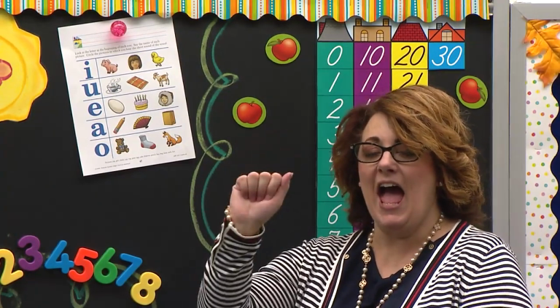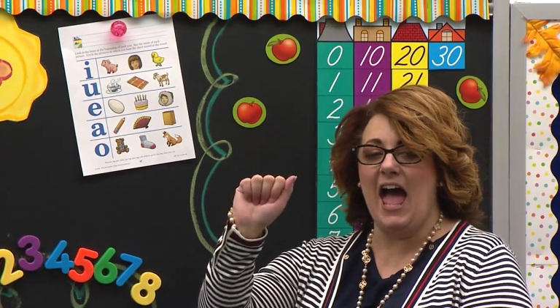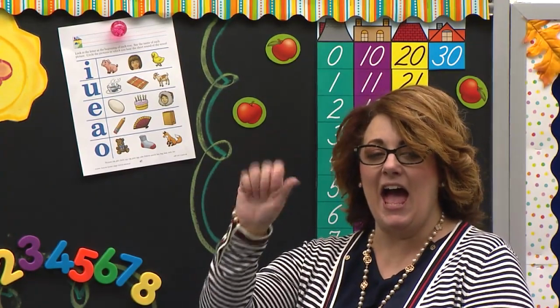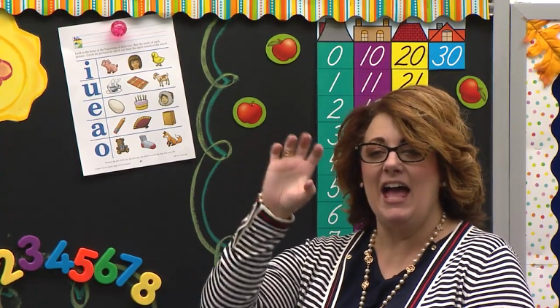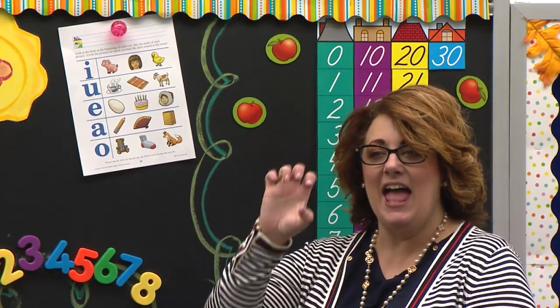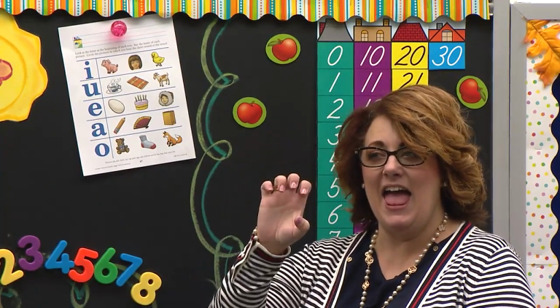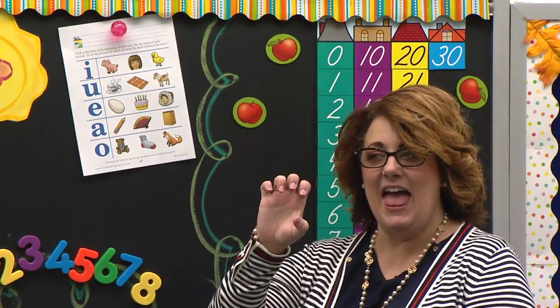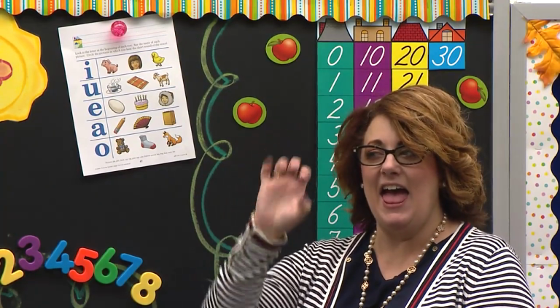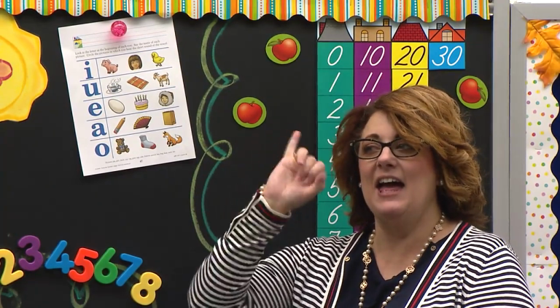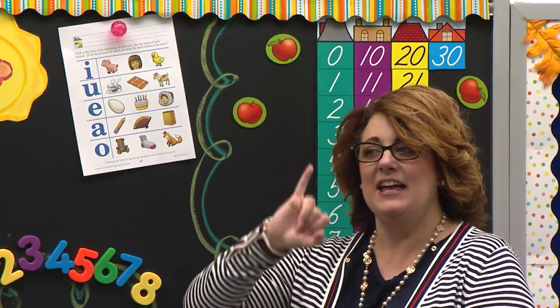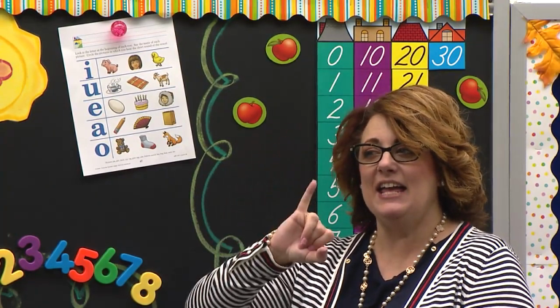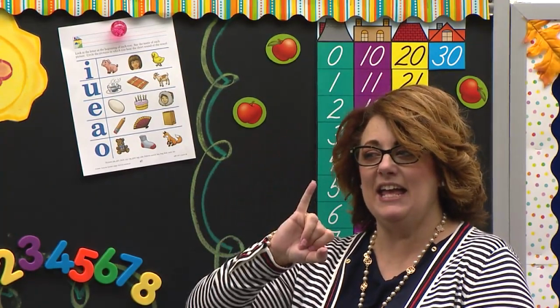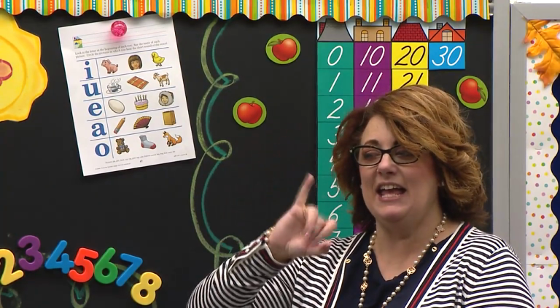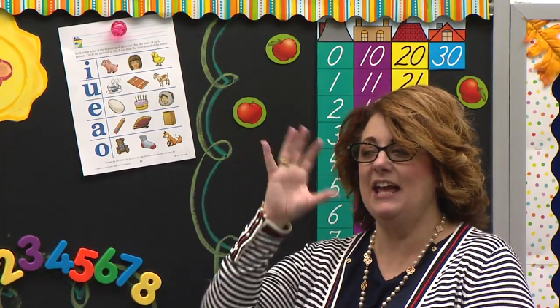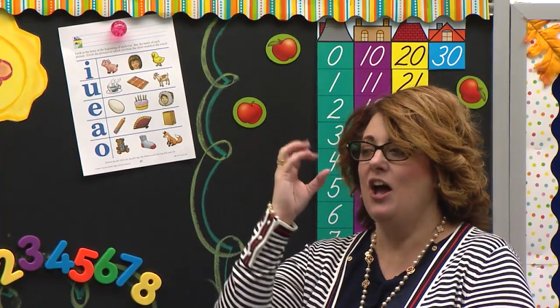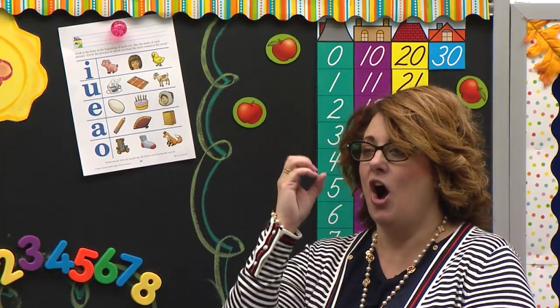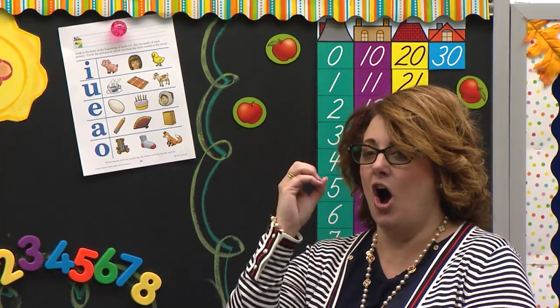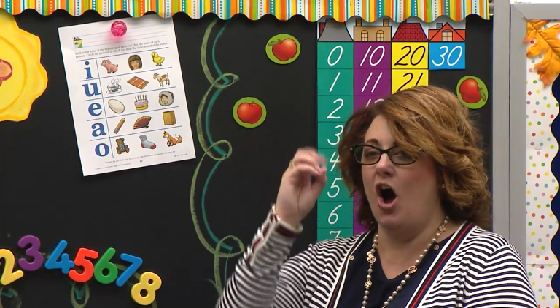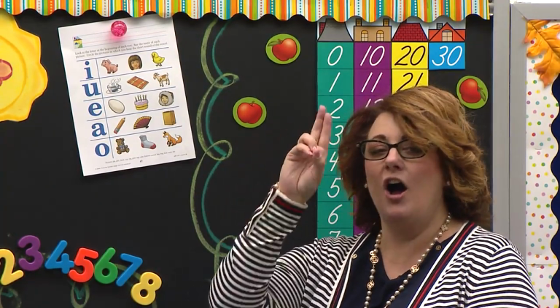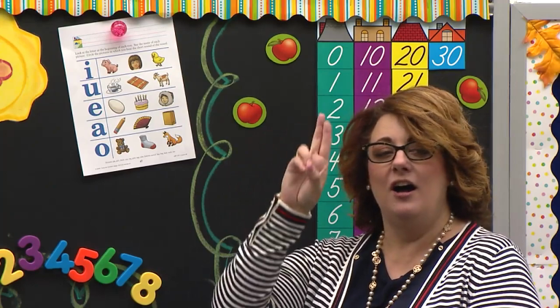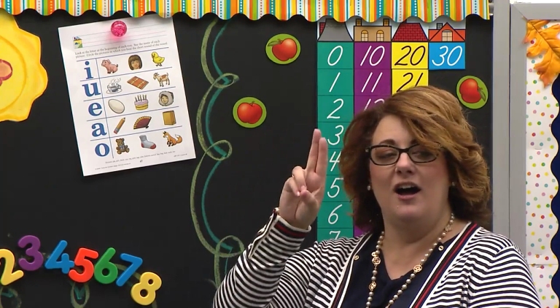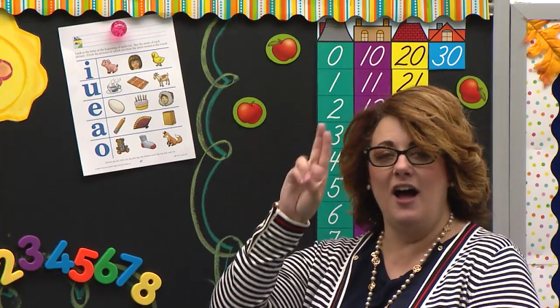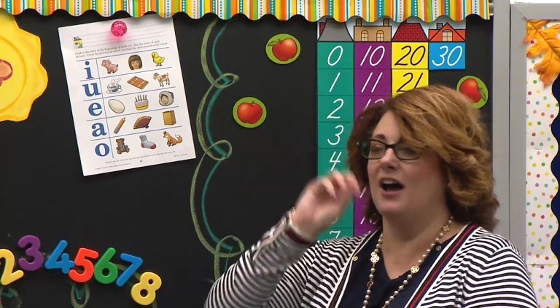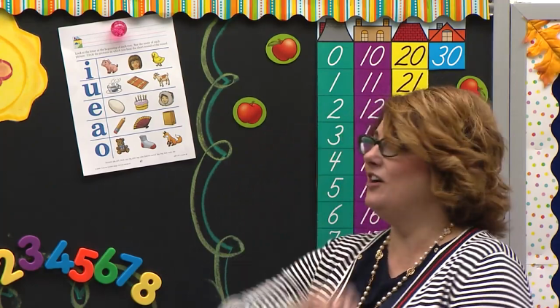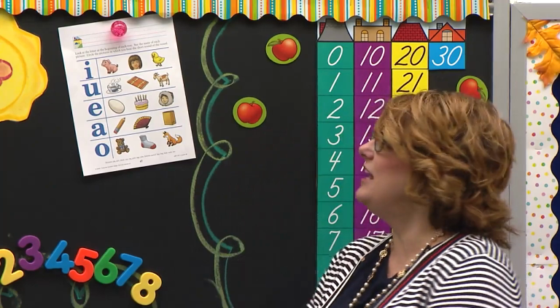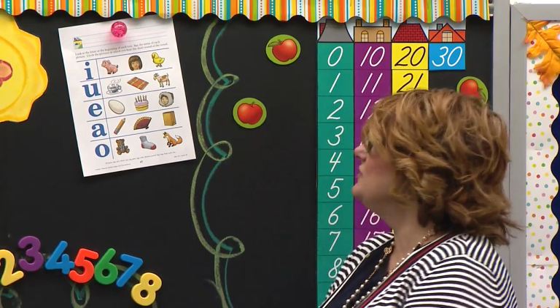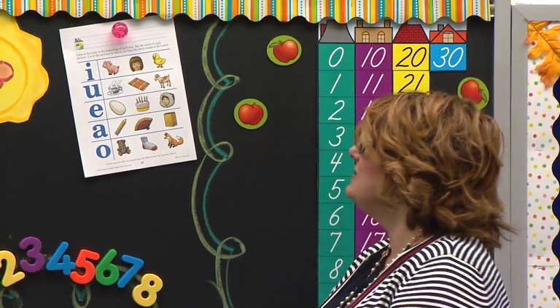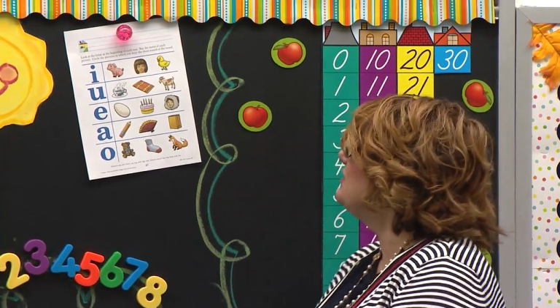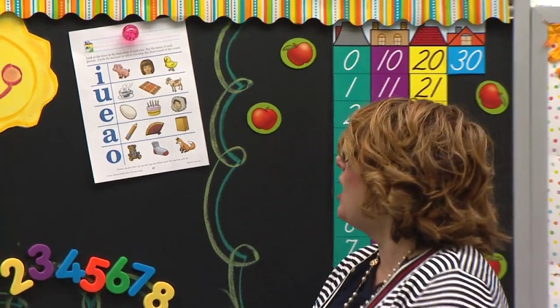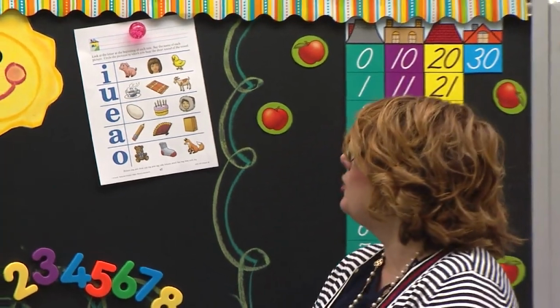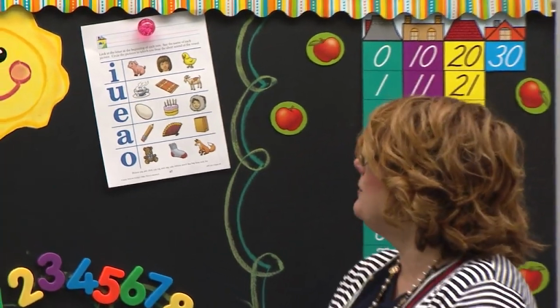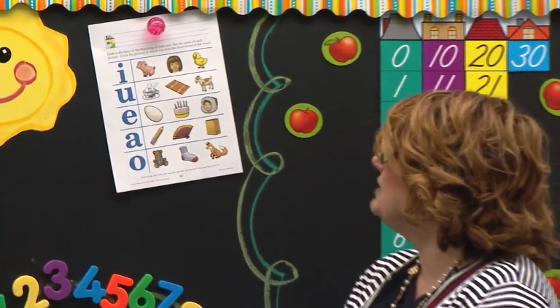A, E, I, O, U. Good. And so I see them on our paper today.